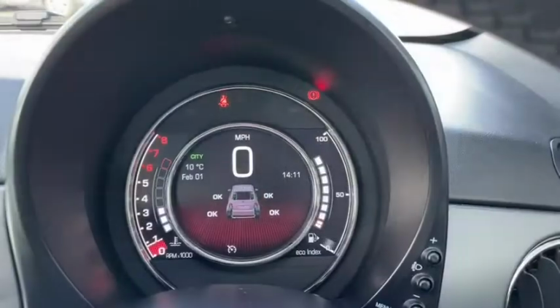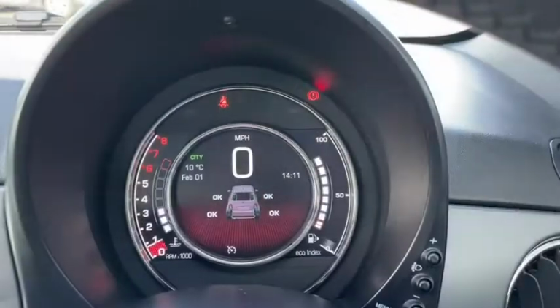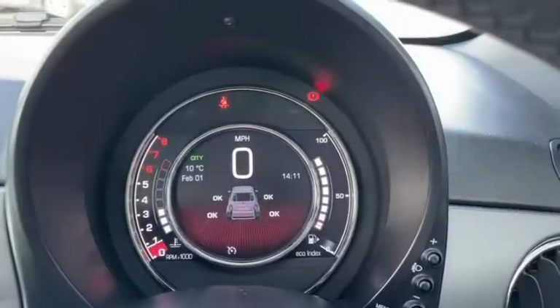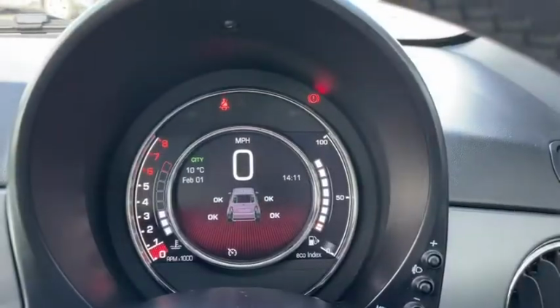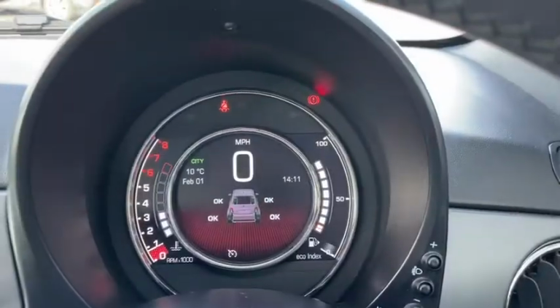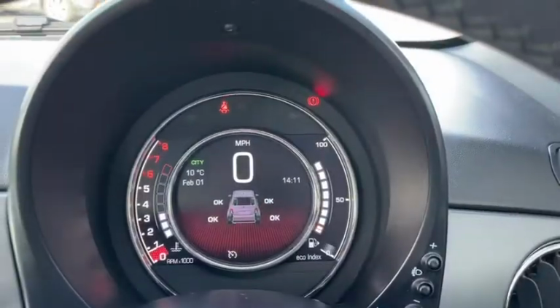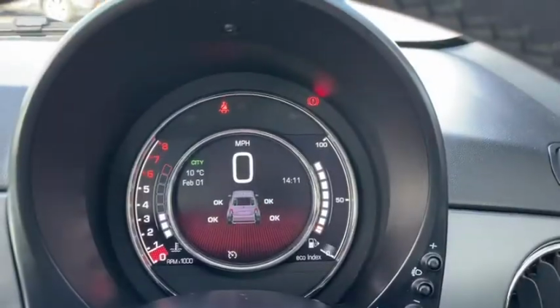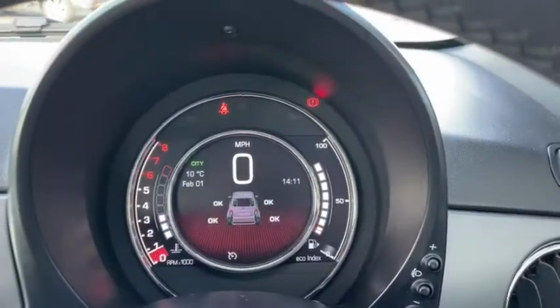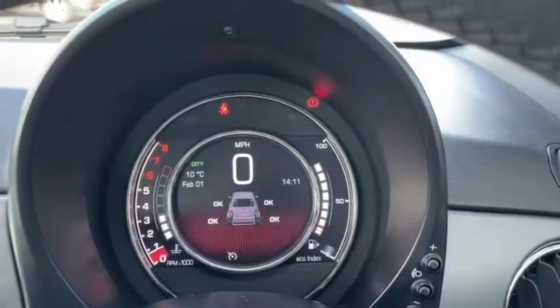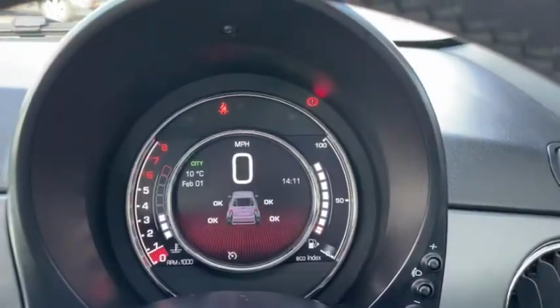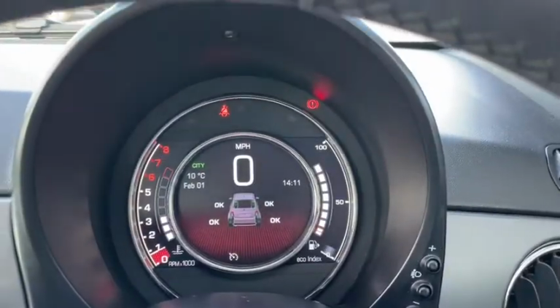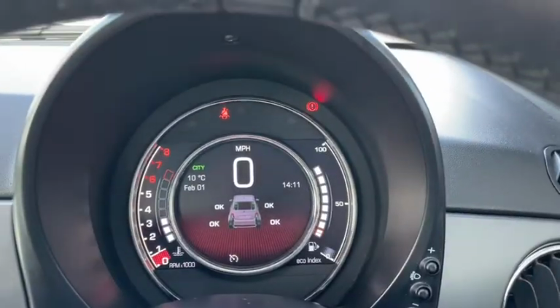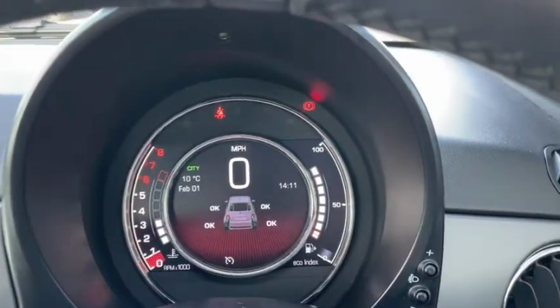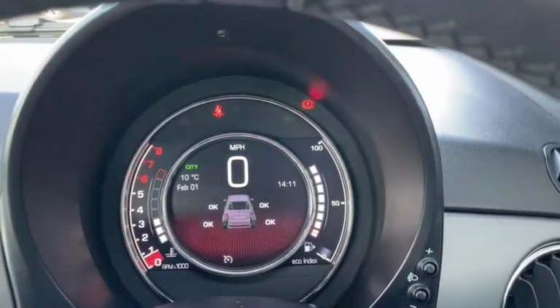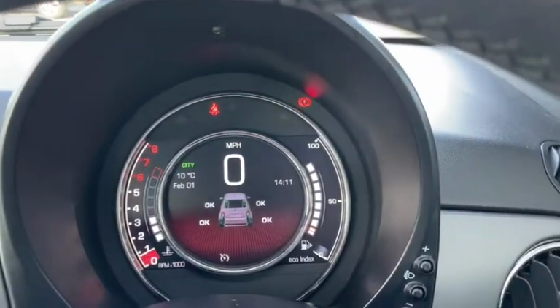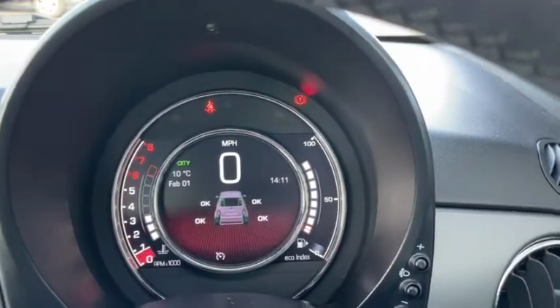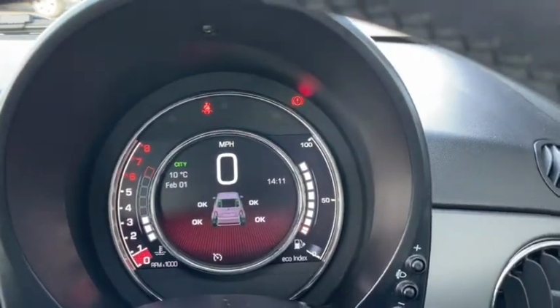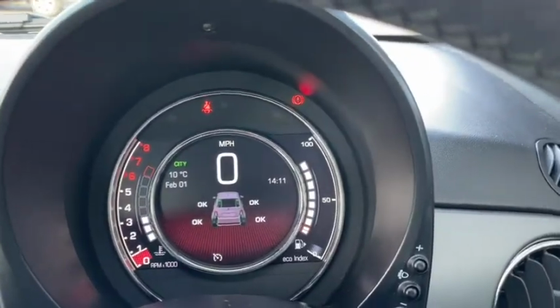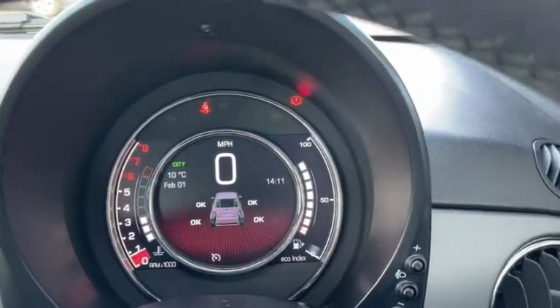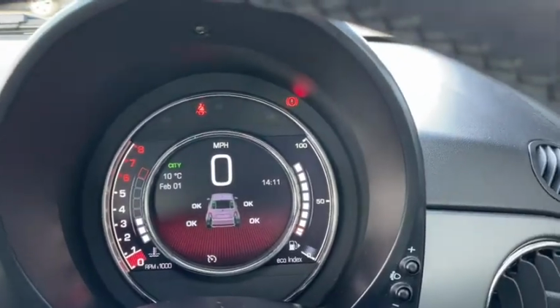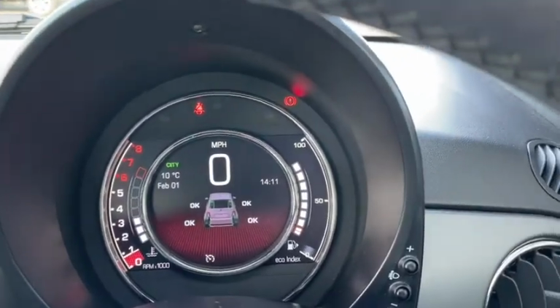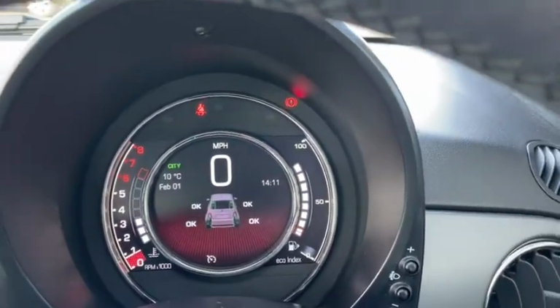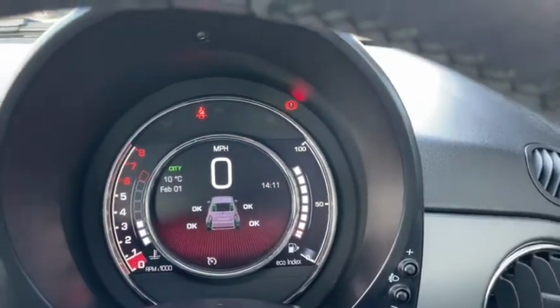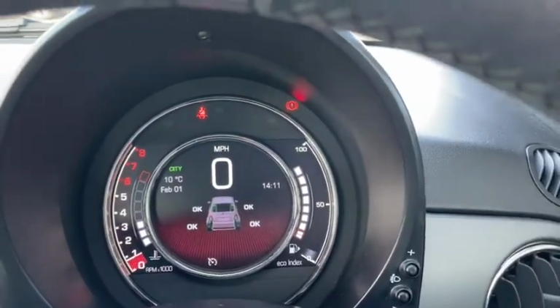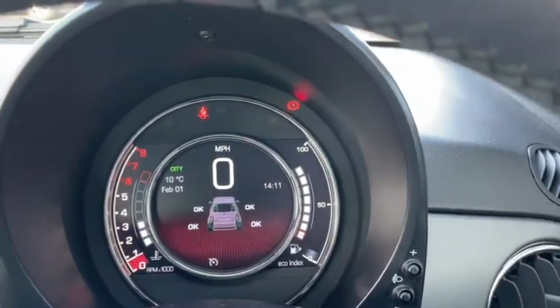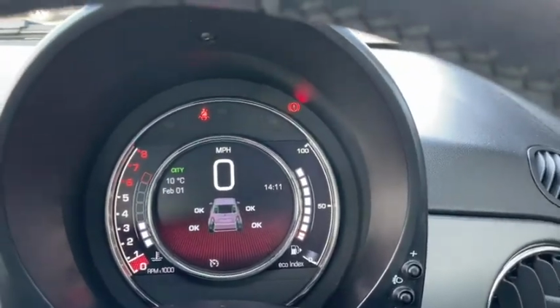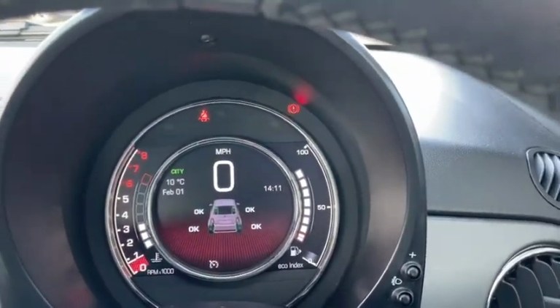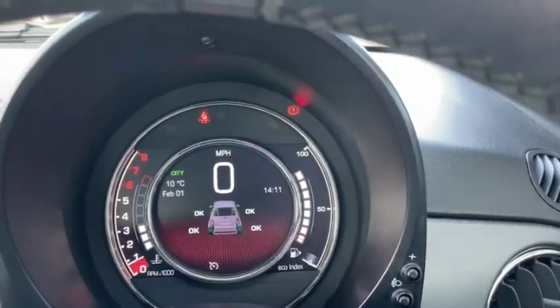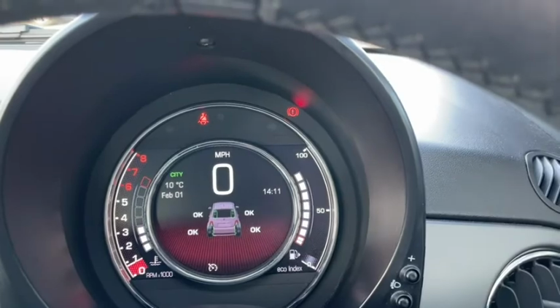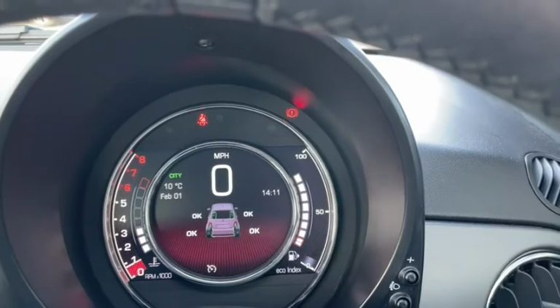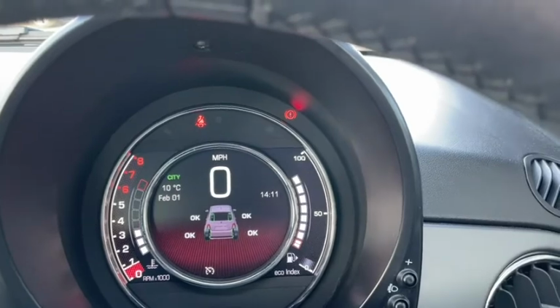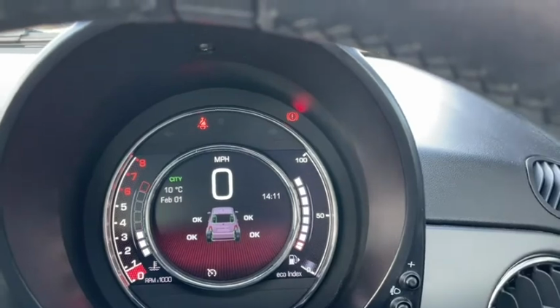The digital display on our dash tells us all the information we need to know at a glance in quite a stylish manner.